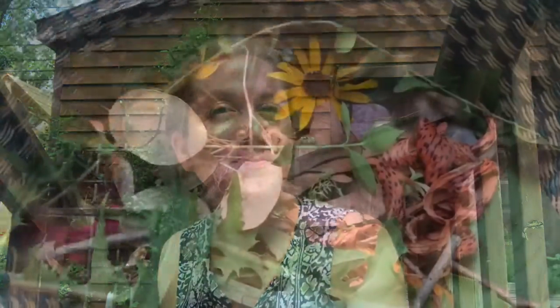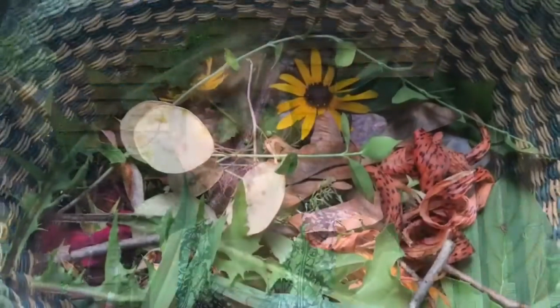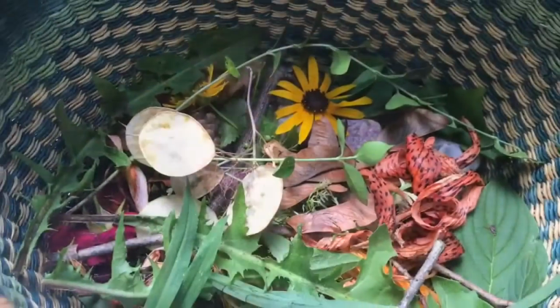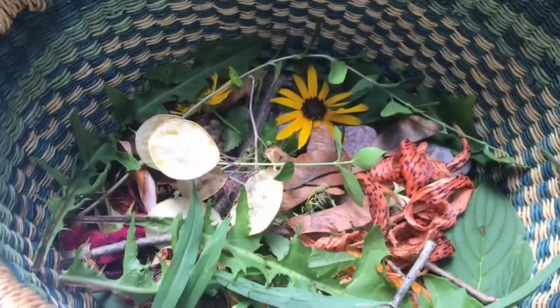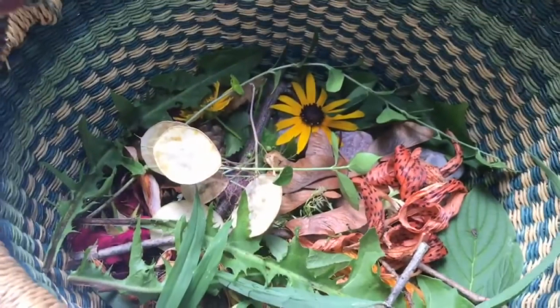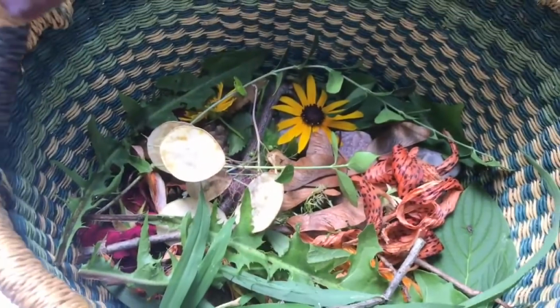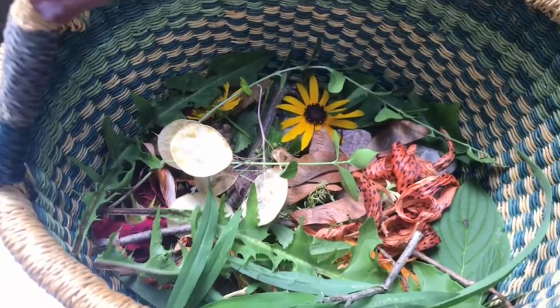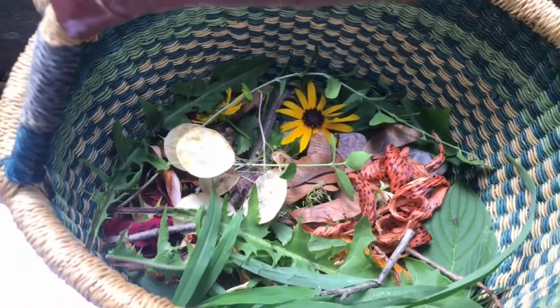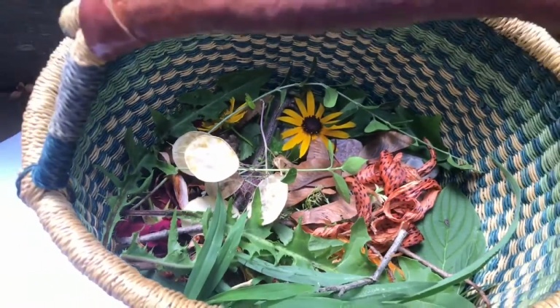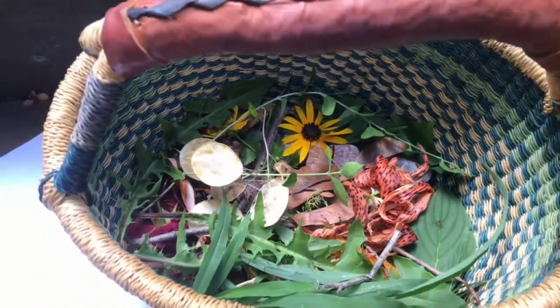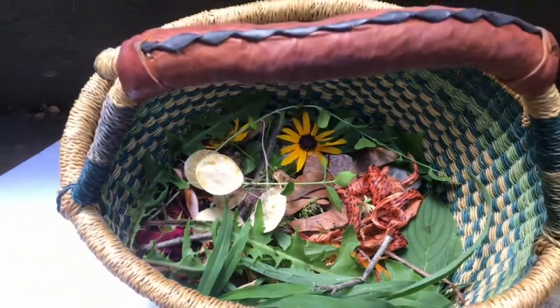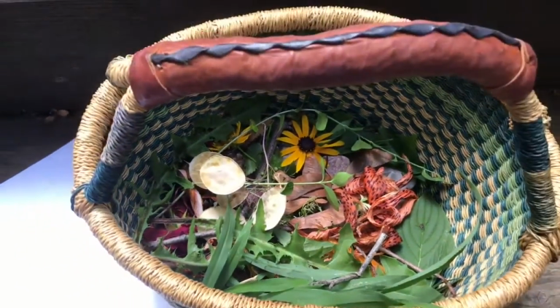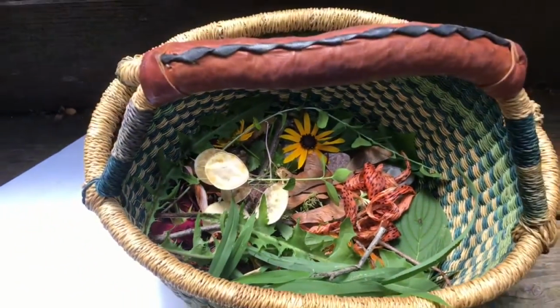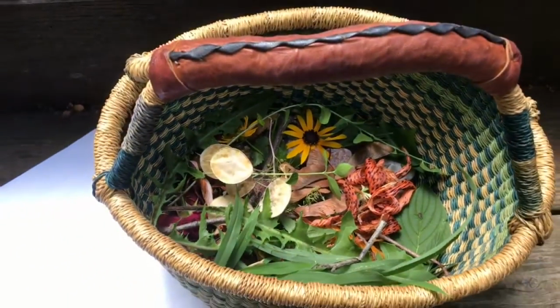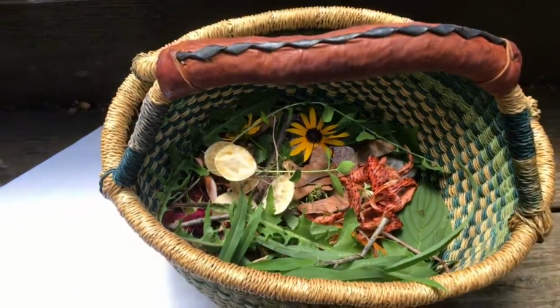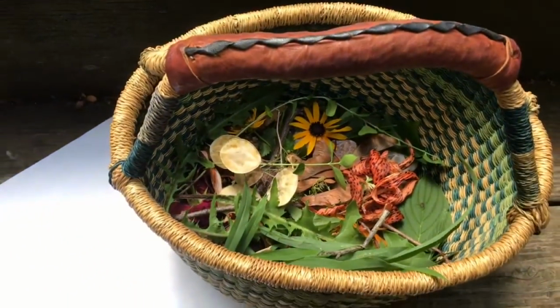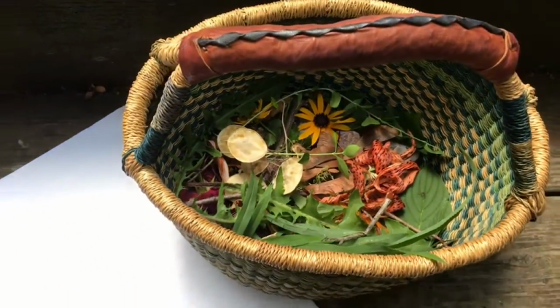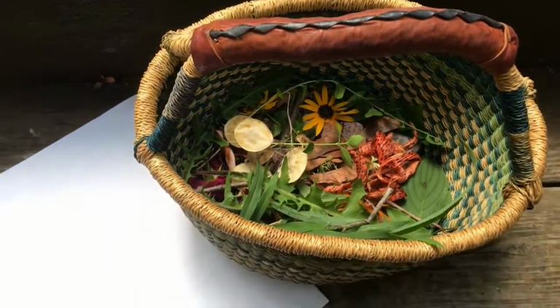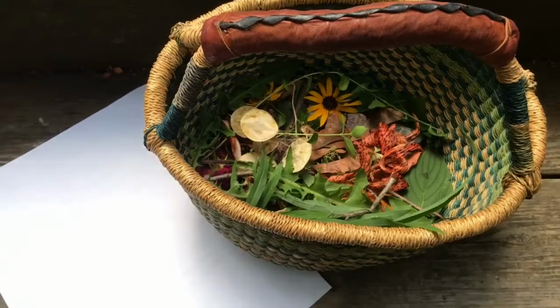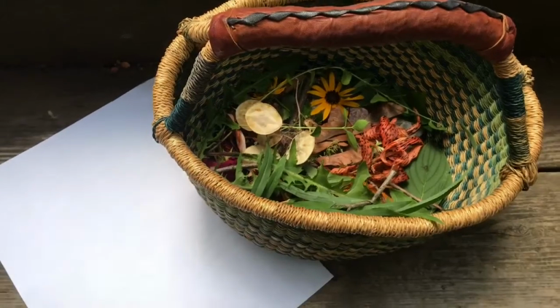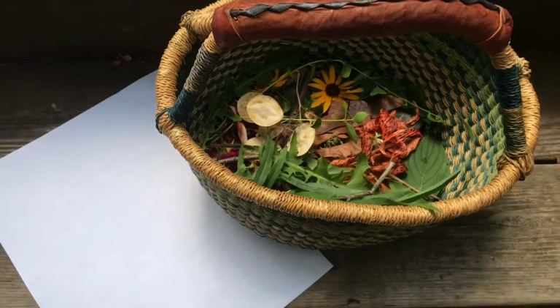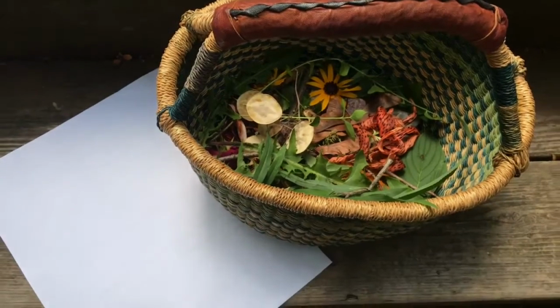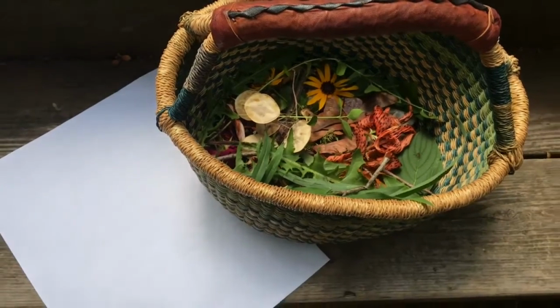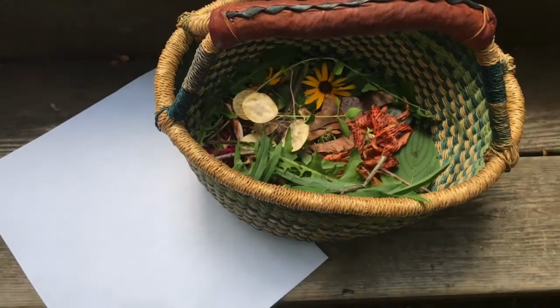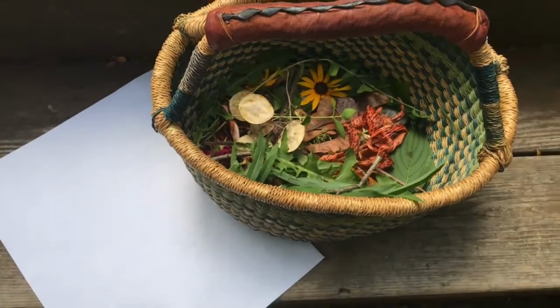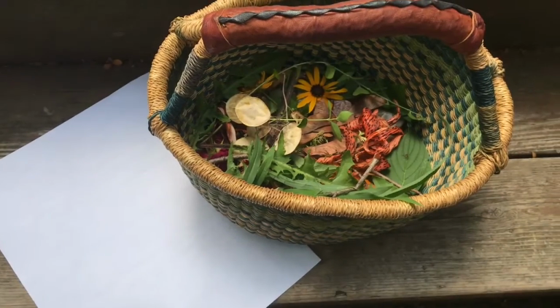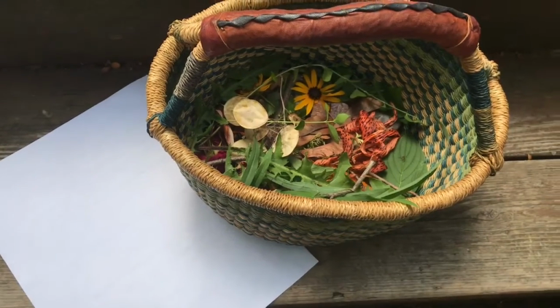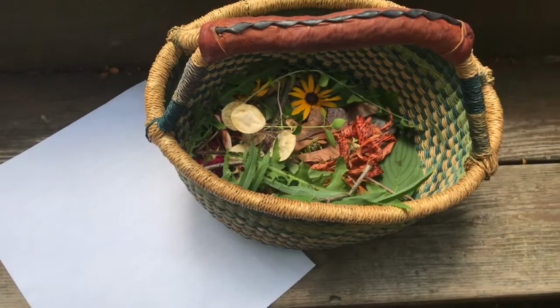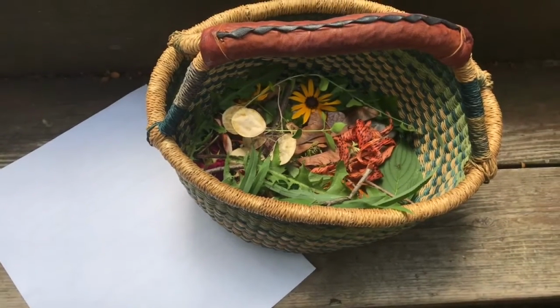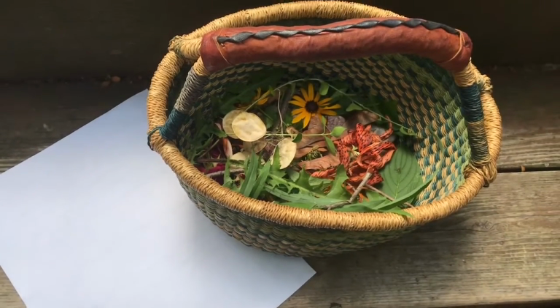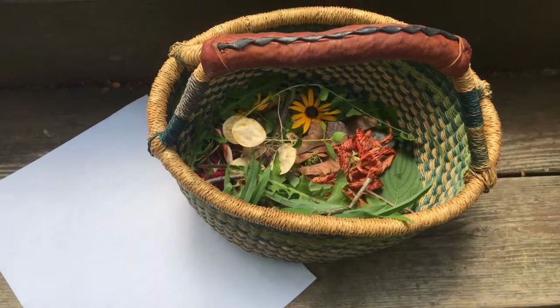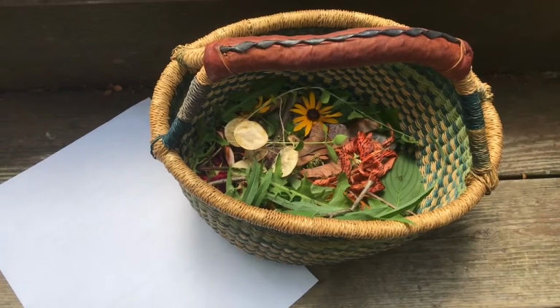Here is a basket of interesting things I collected. And some paper. Let's see what we can make.